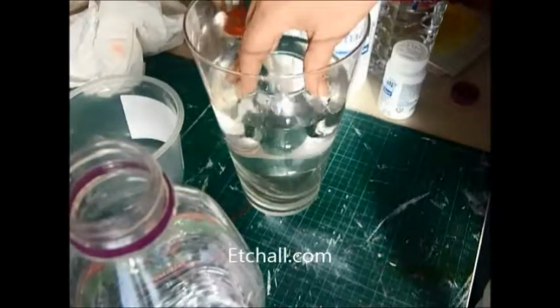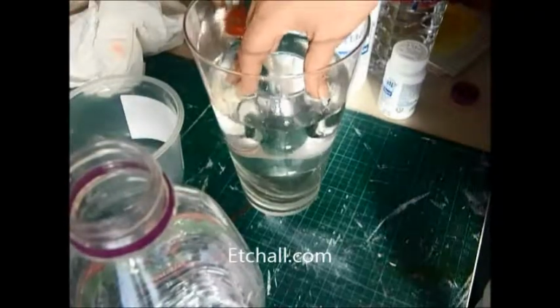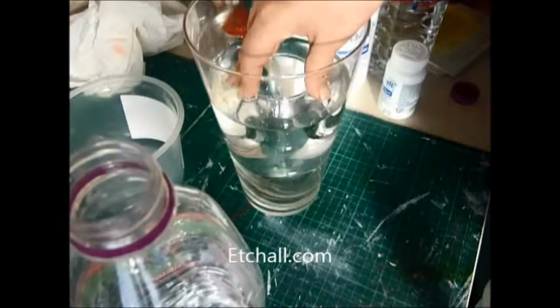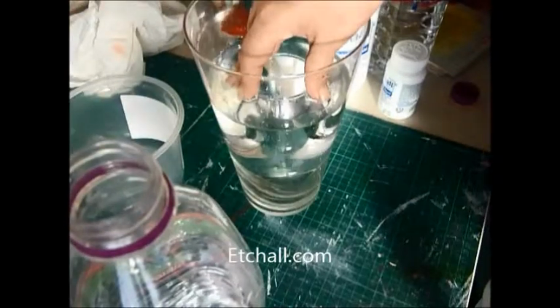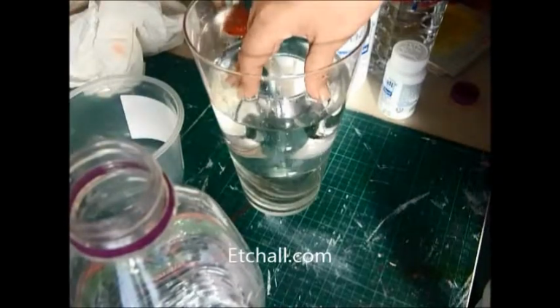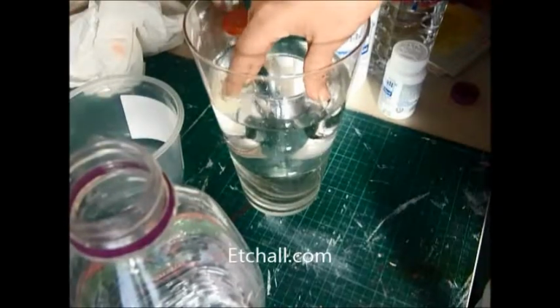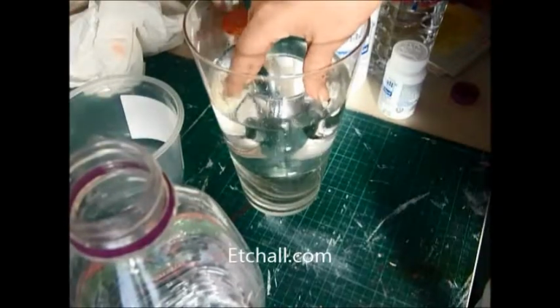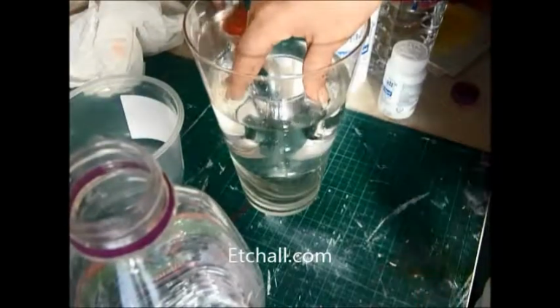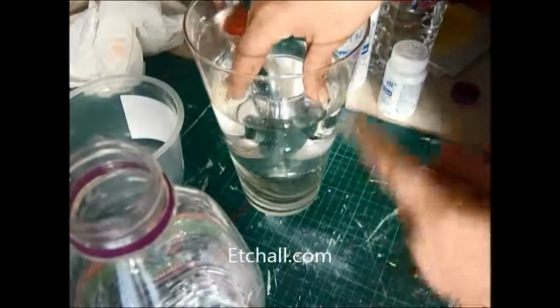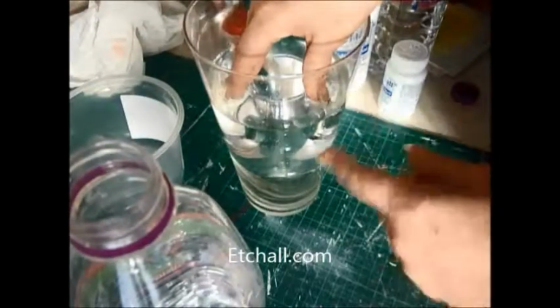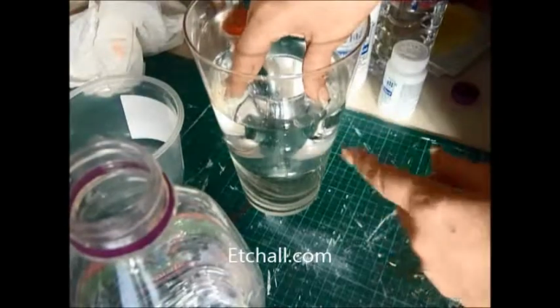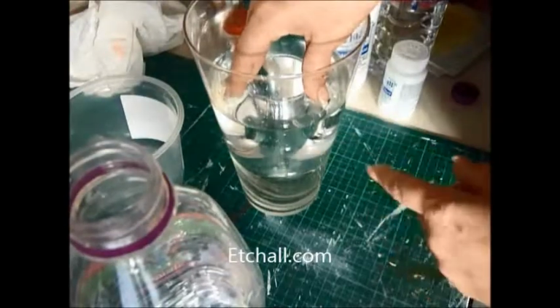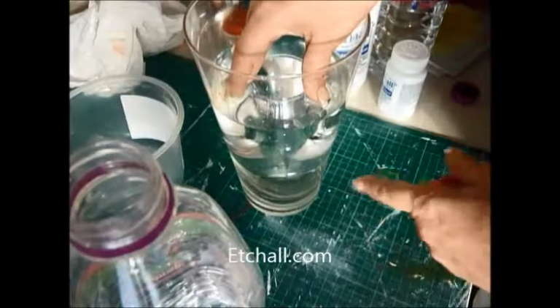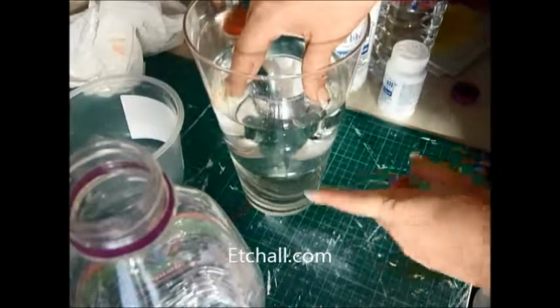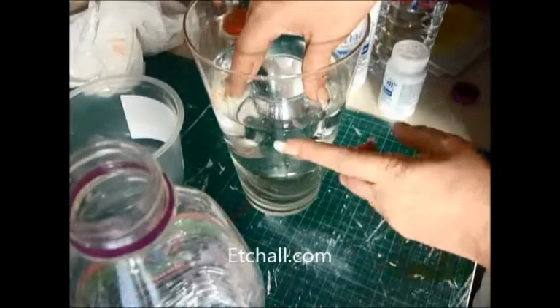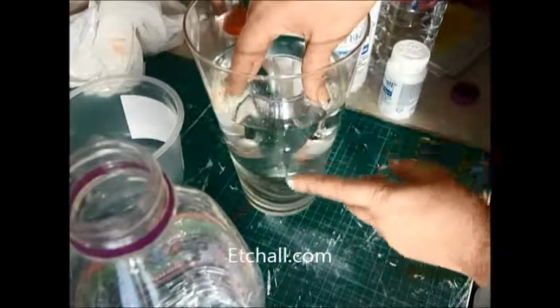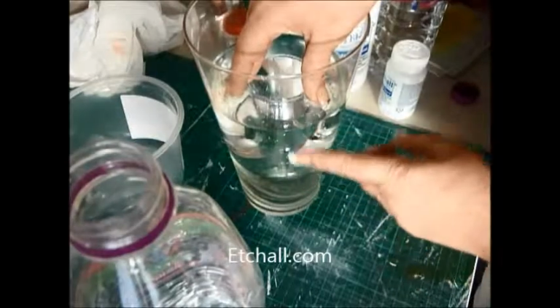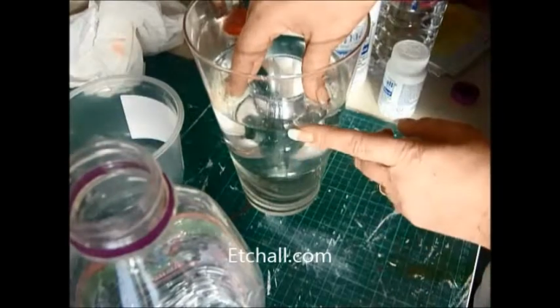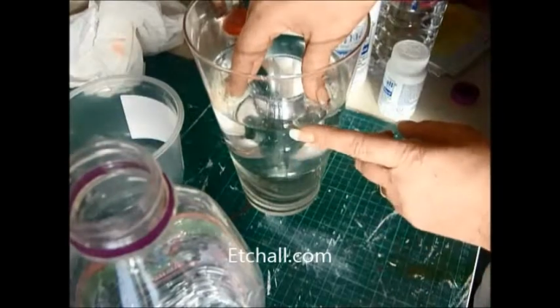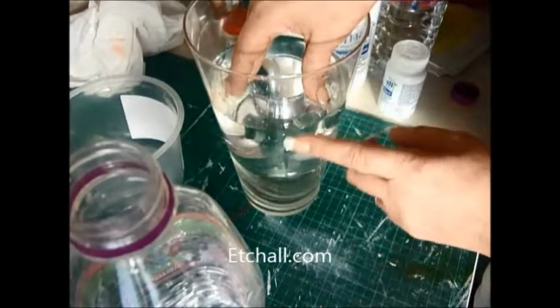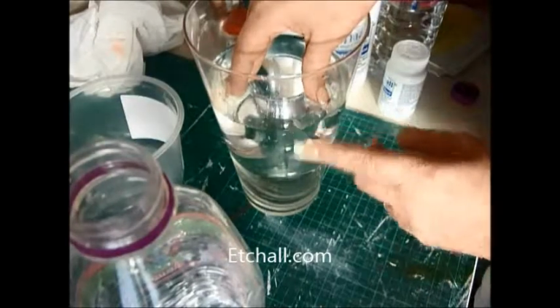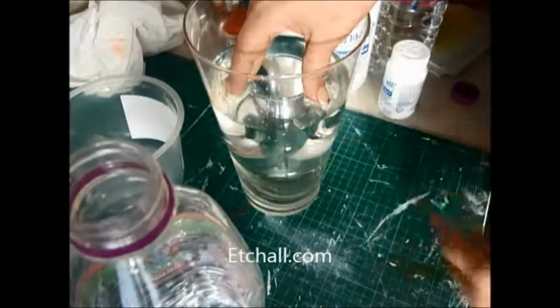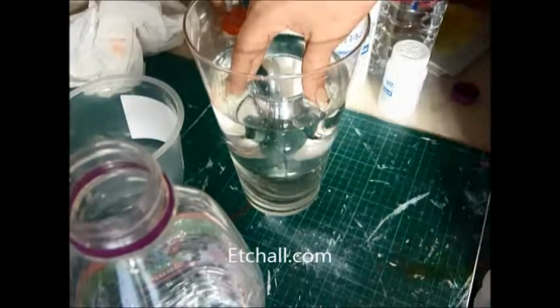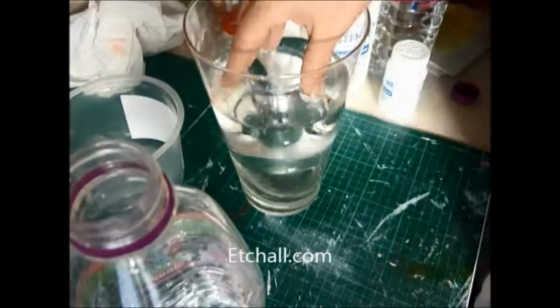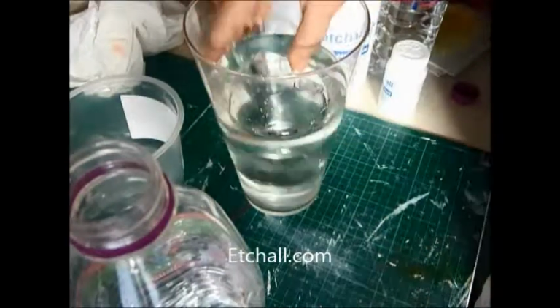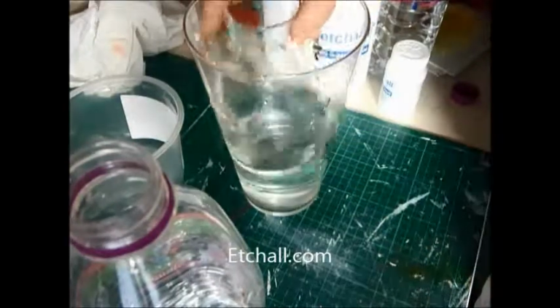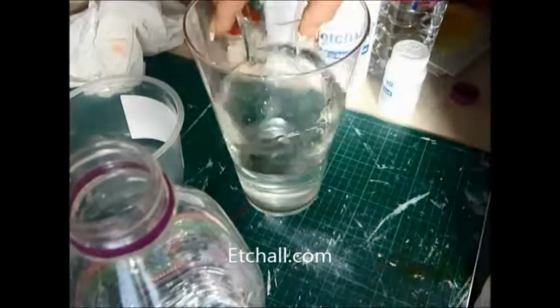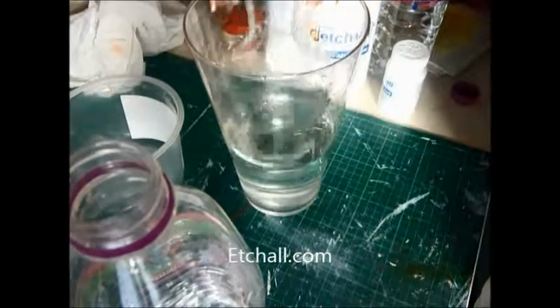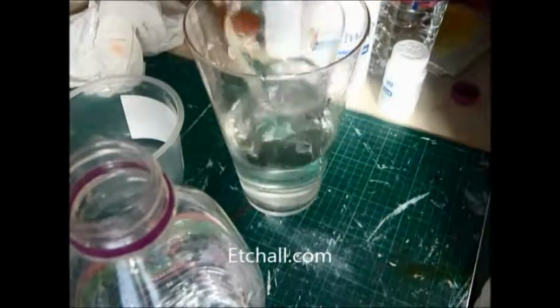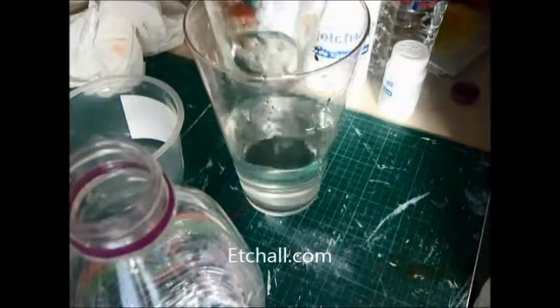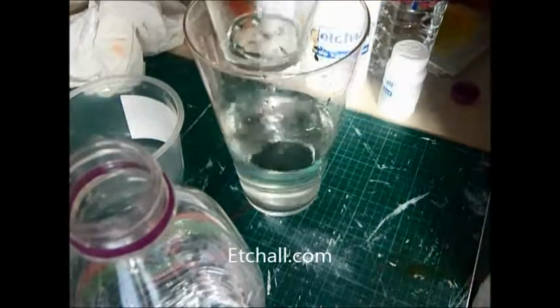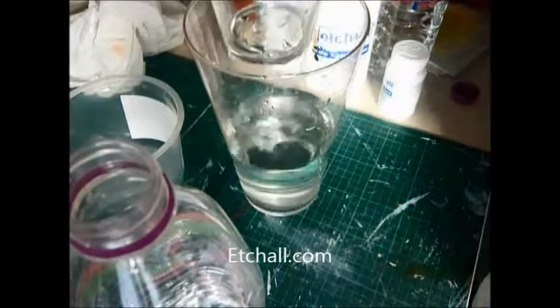But we can put stones and what have you in. When you take this out, you need to be careful.